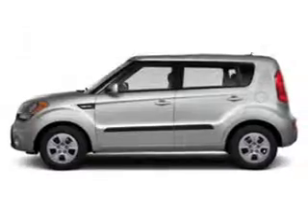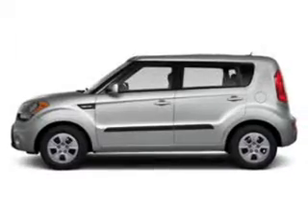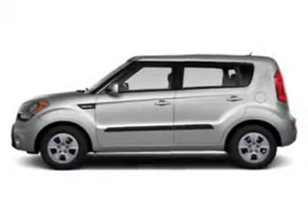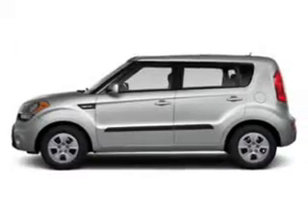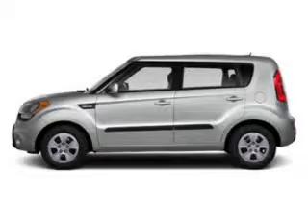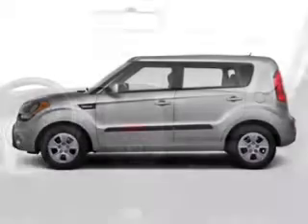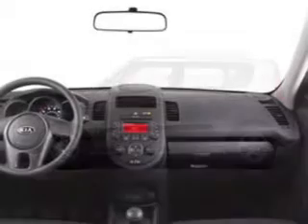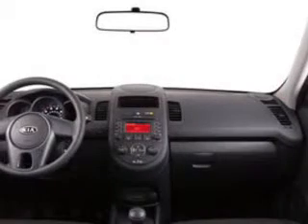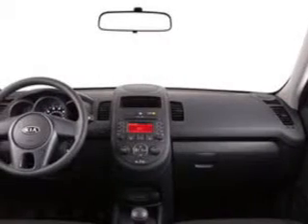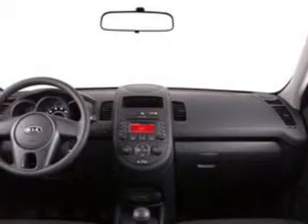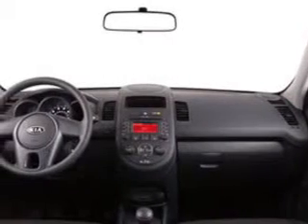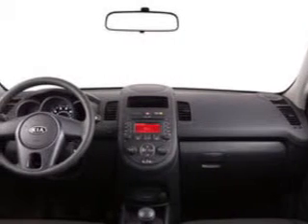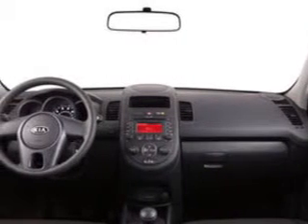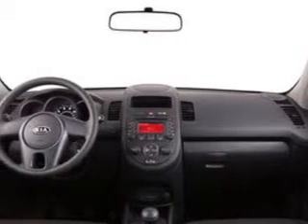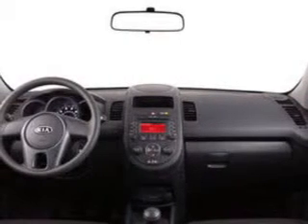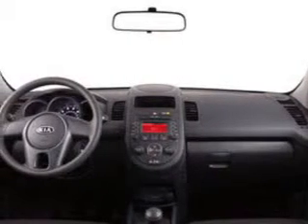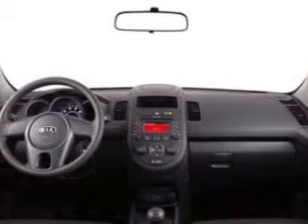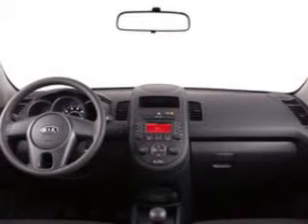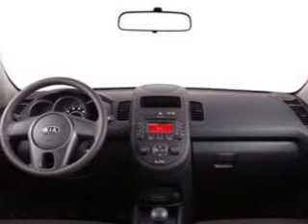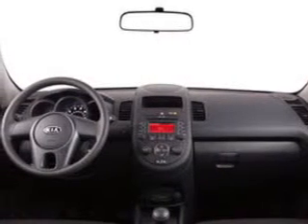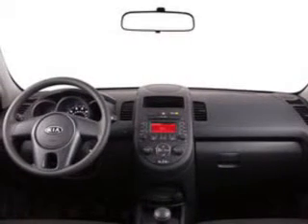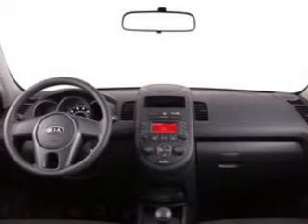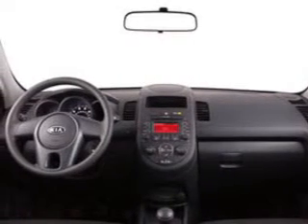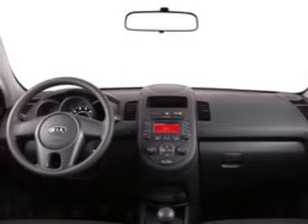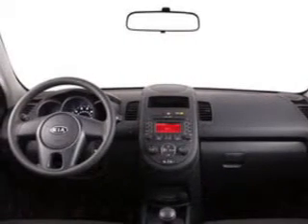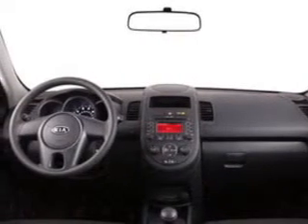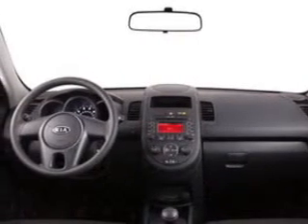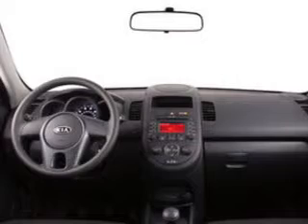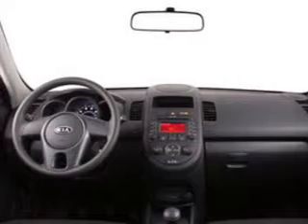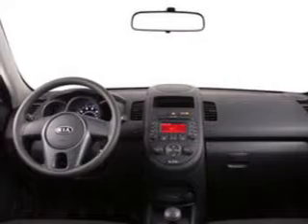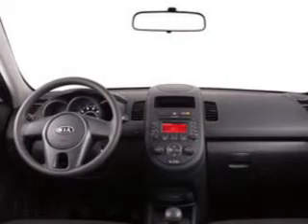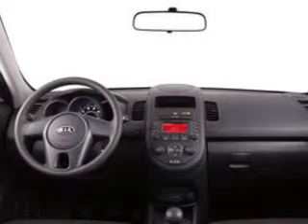Power windows, Bluetooth wireless, an AM-FM stereo with a CD player, a satellite radio, power steering, air conditioning.